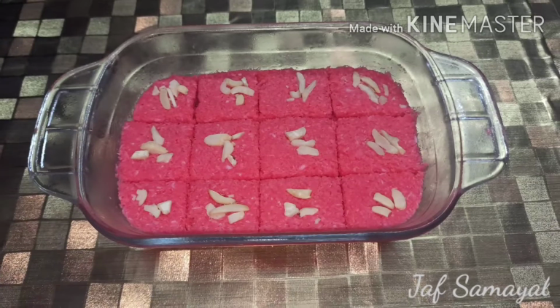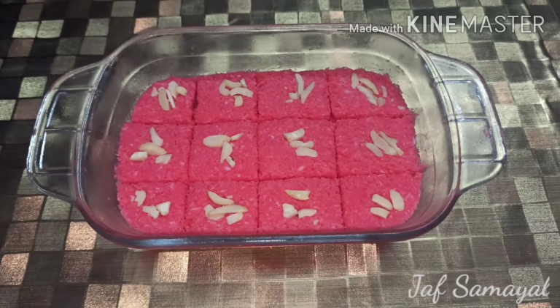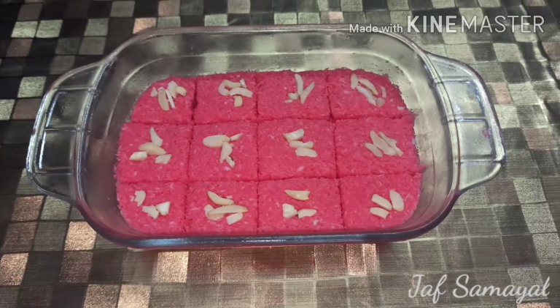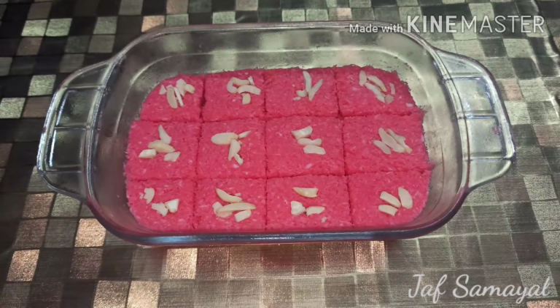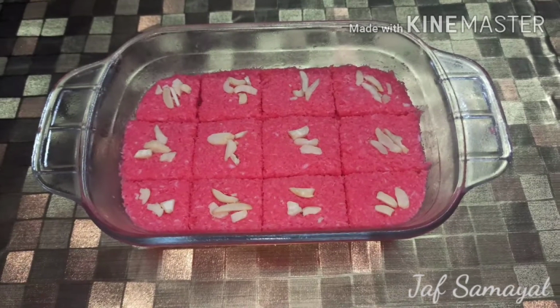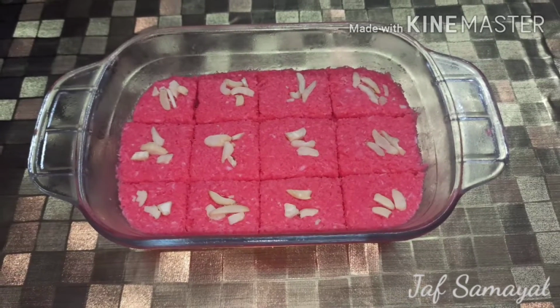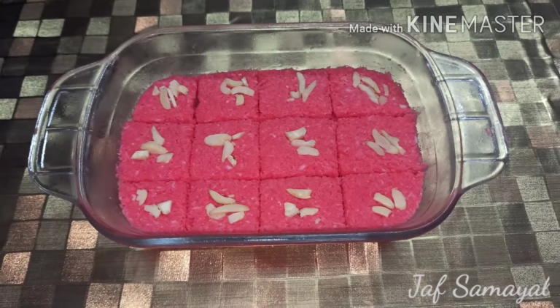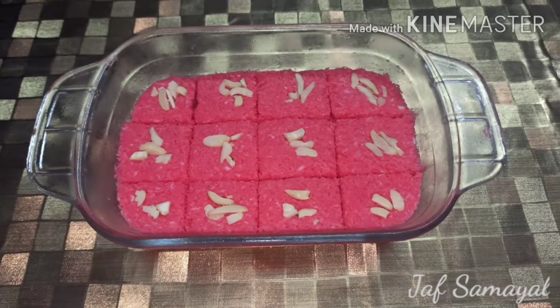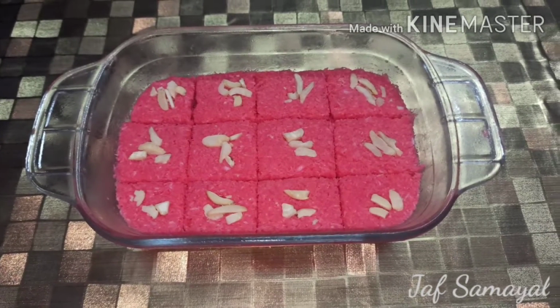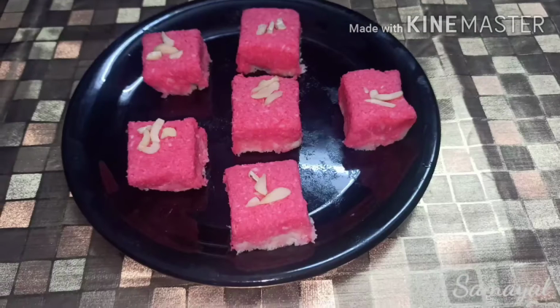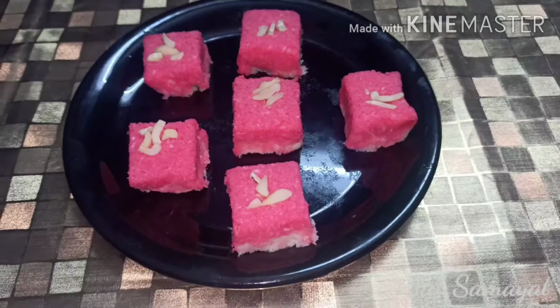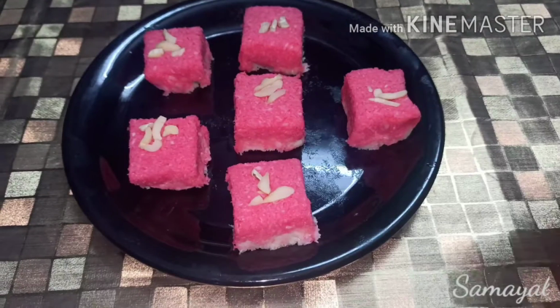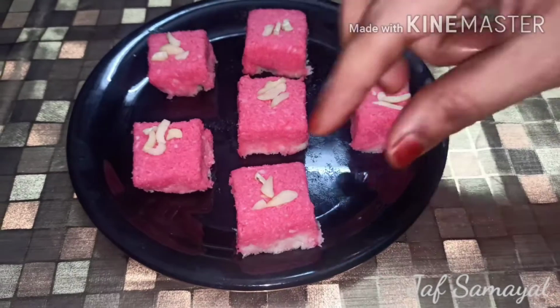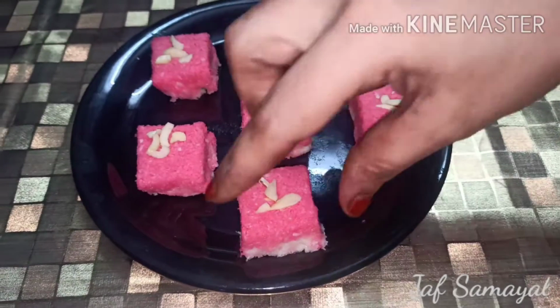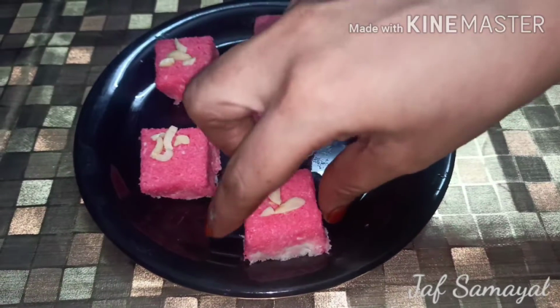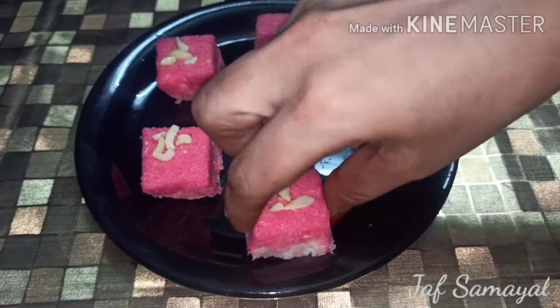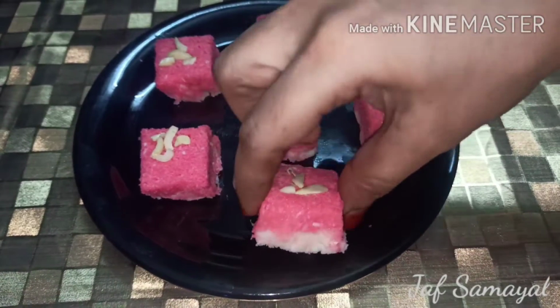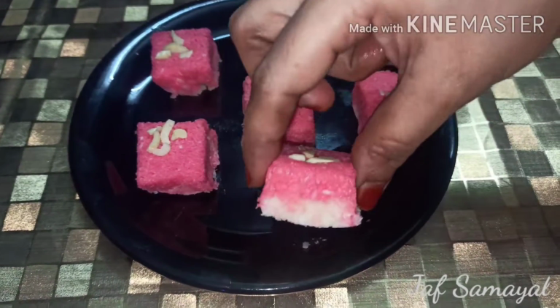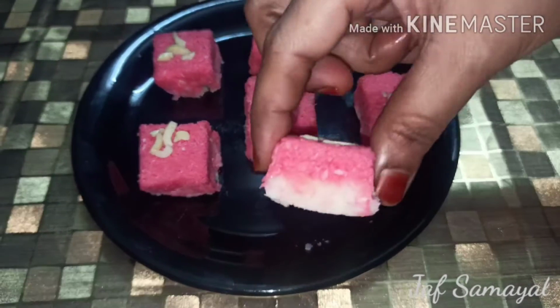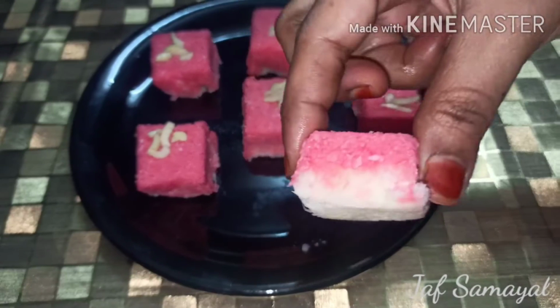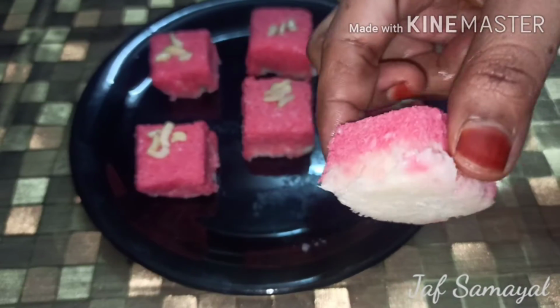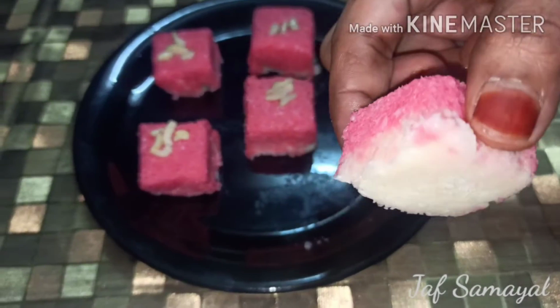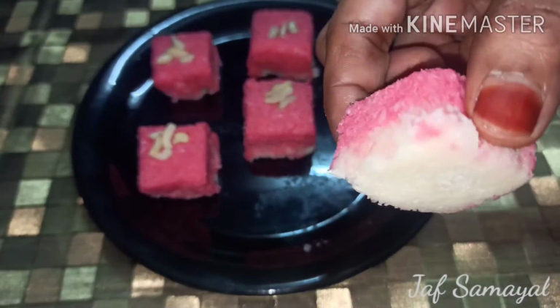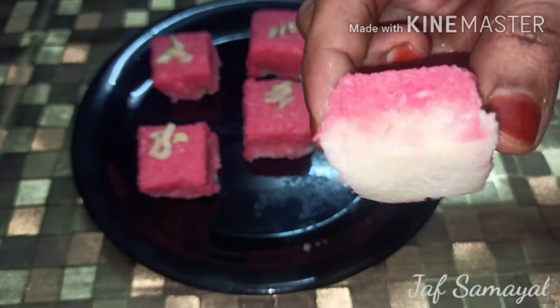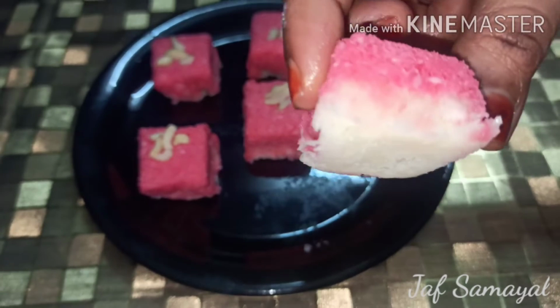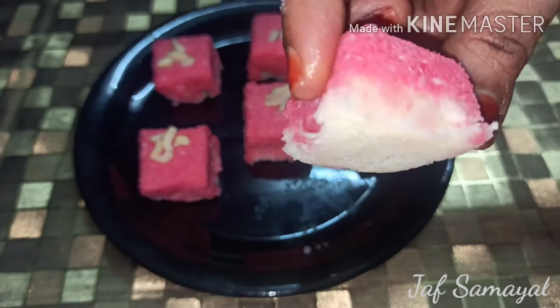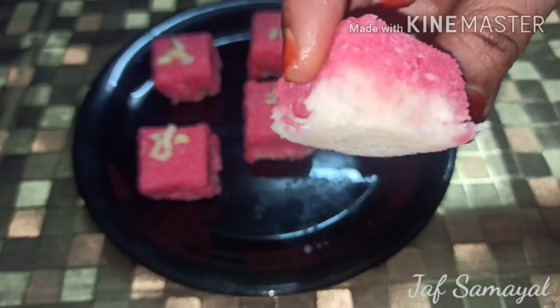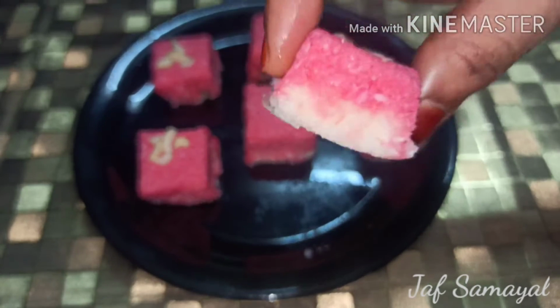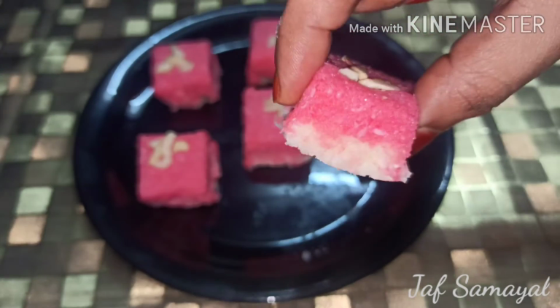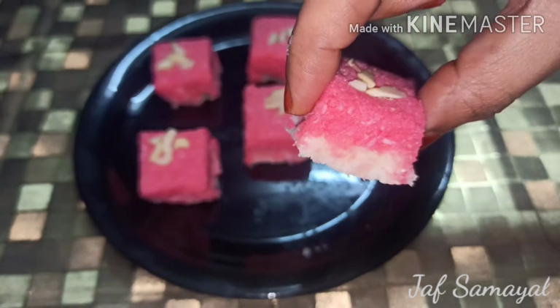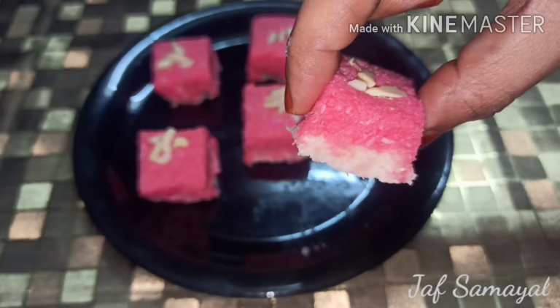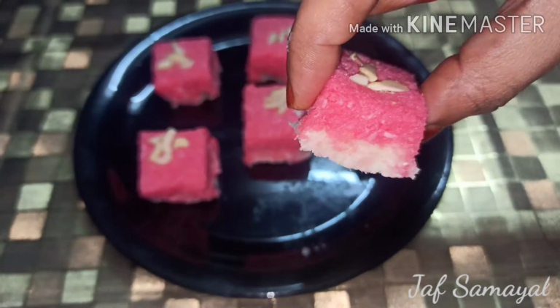Hello Friends! Welcome to Jav Samayal. We are going to talk about coconut burfi. How do you do the burfi?